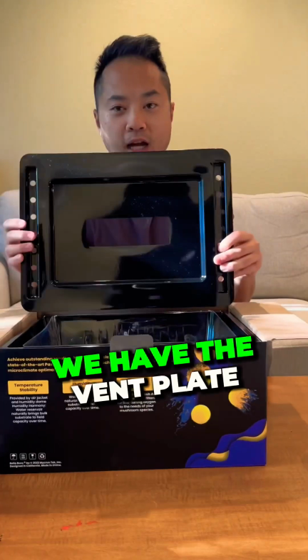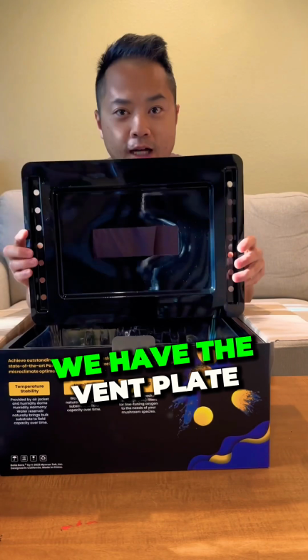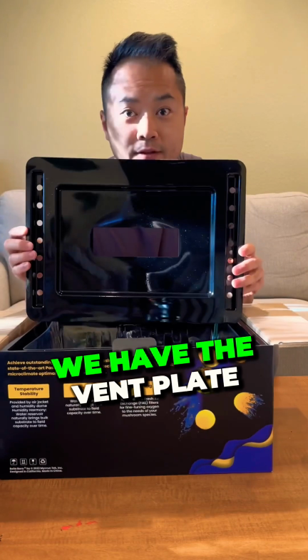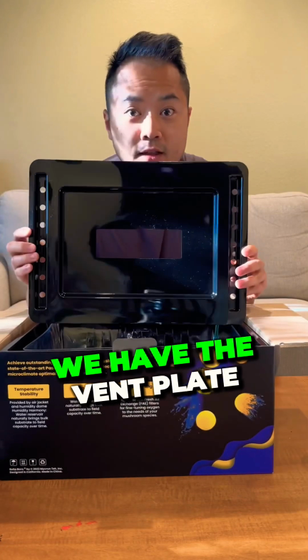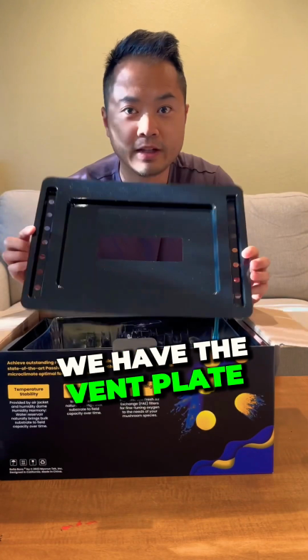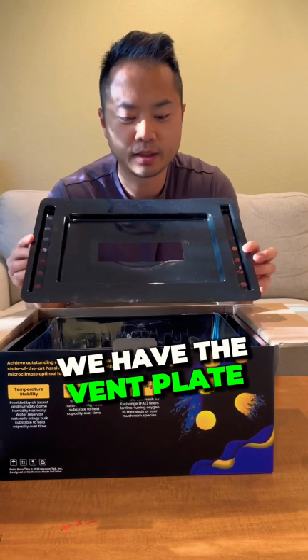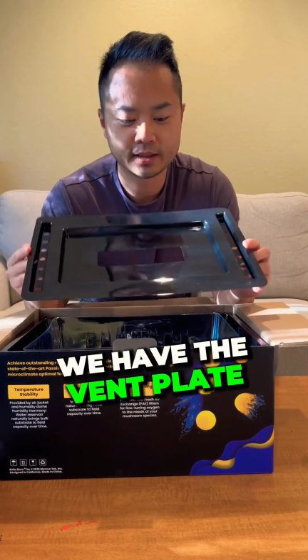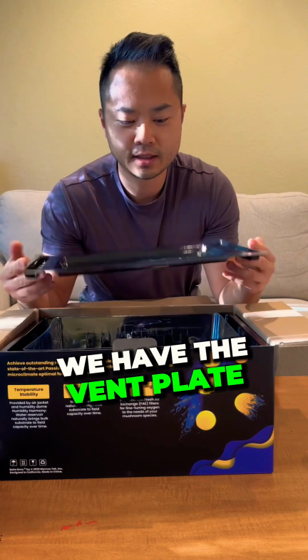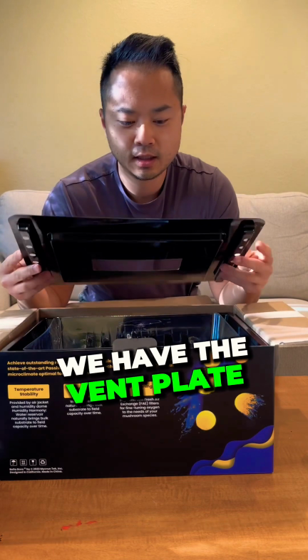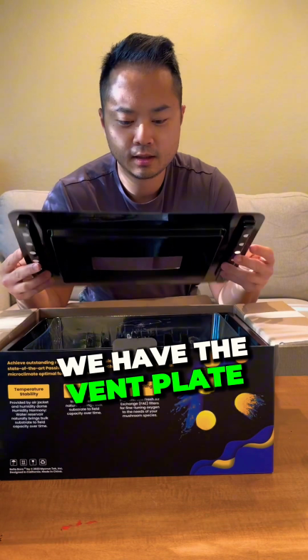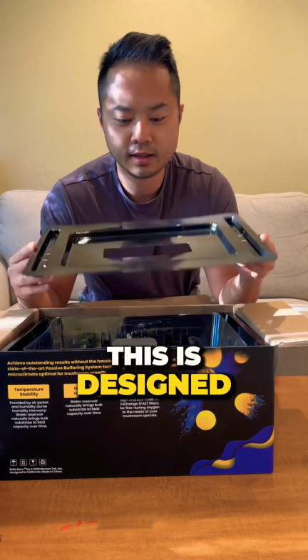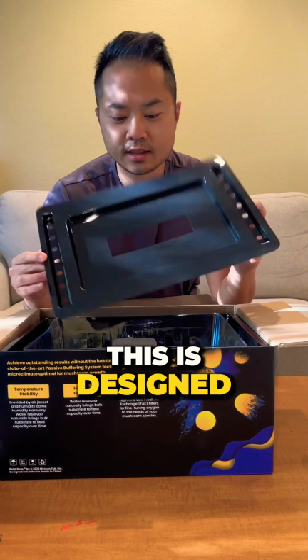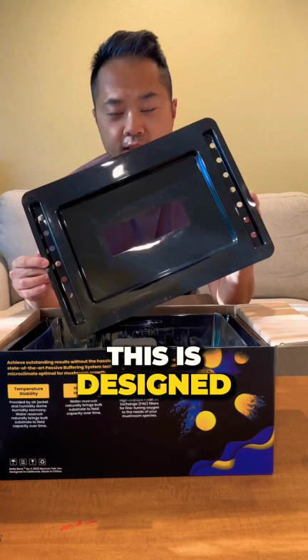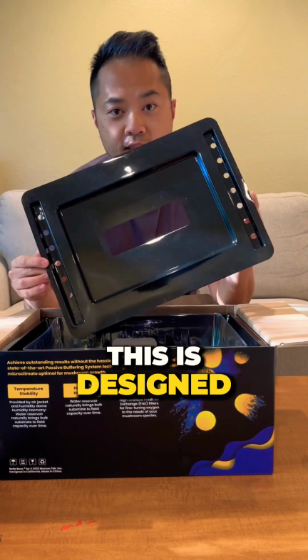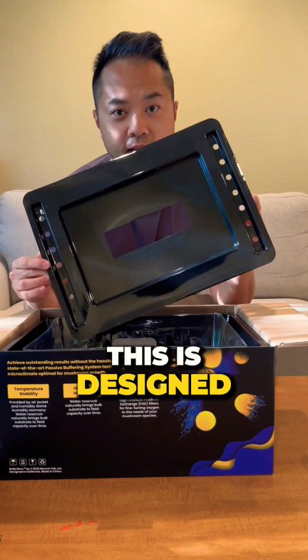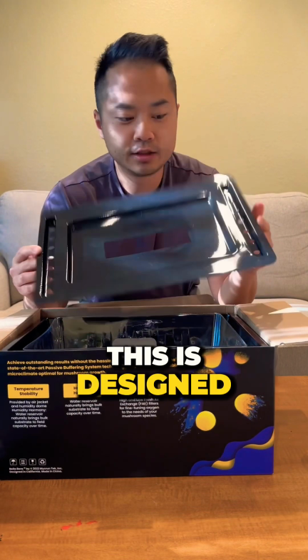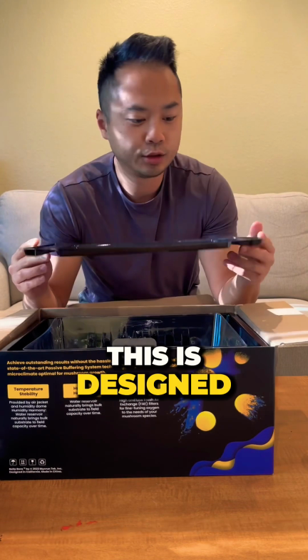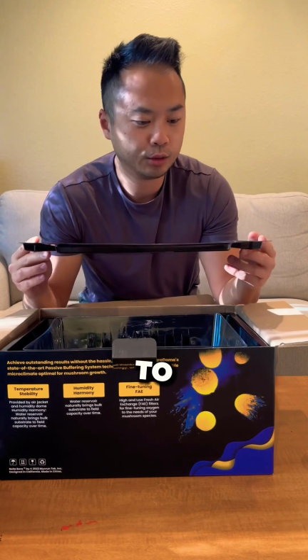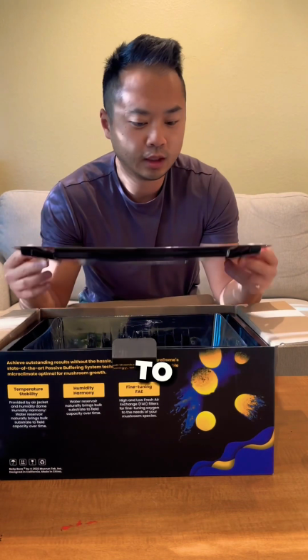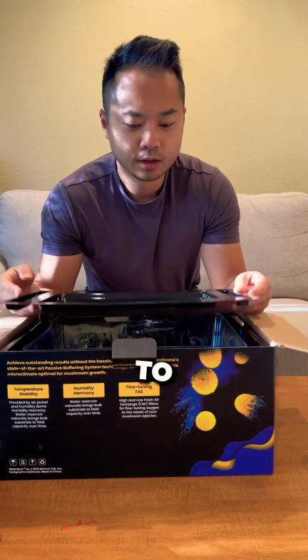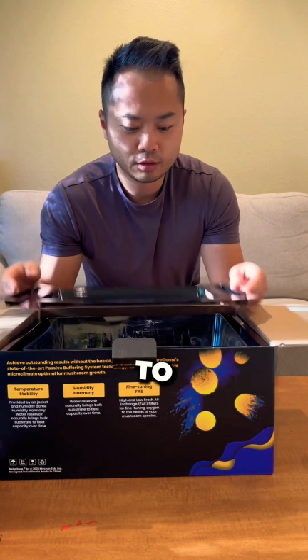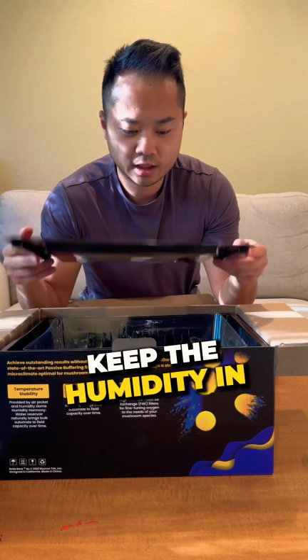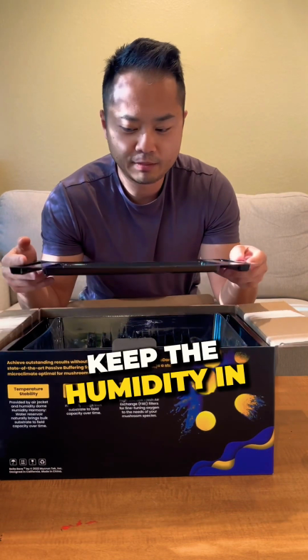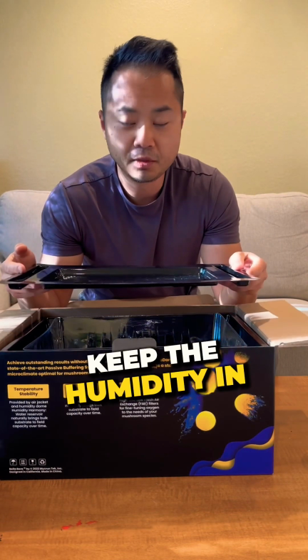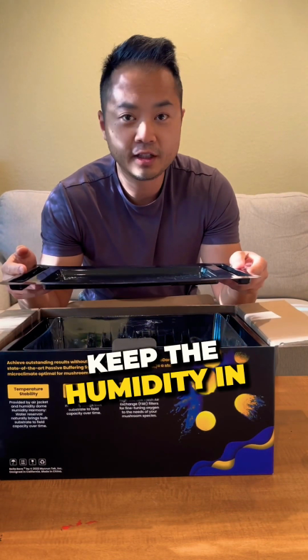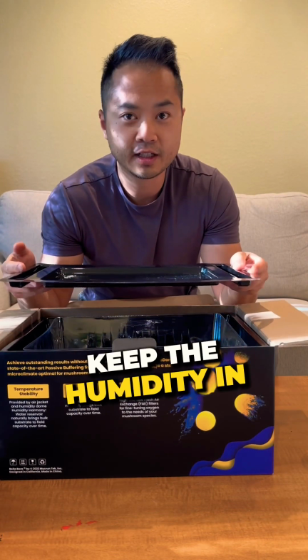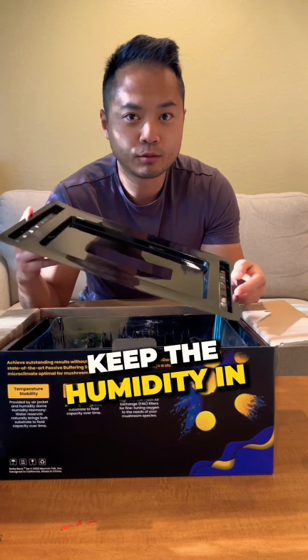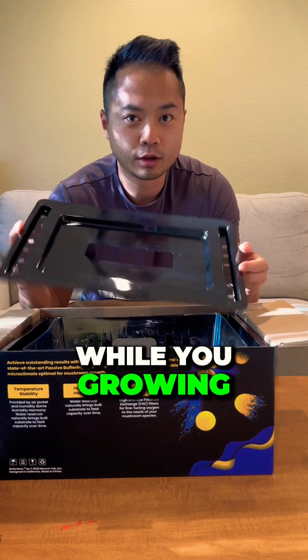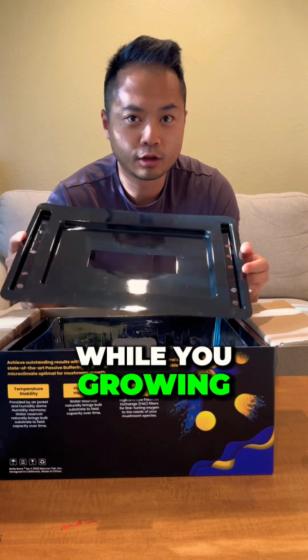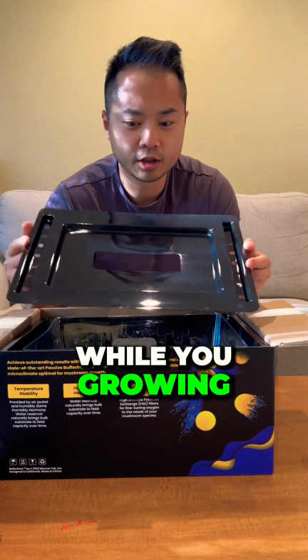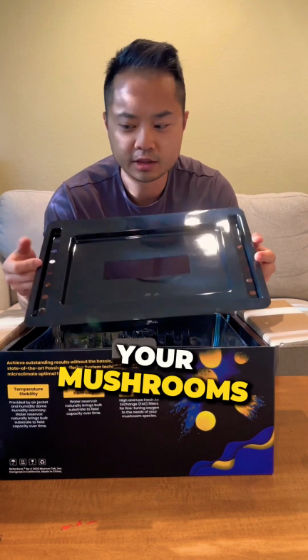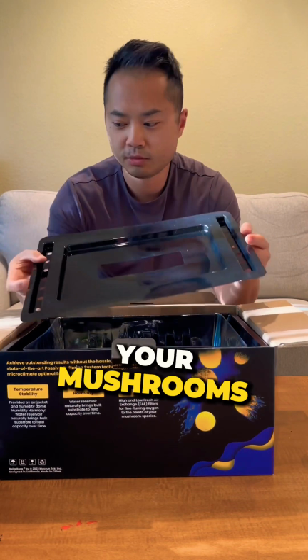Here we have the vent plate. This is designed to keep the humidity in while you grow your mushrooms.